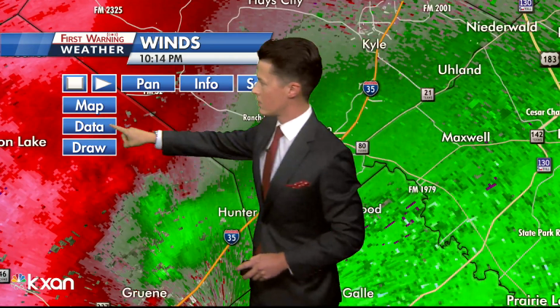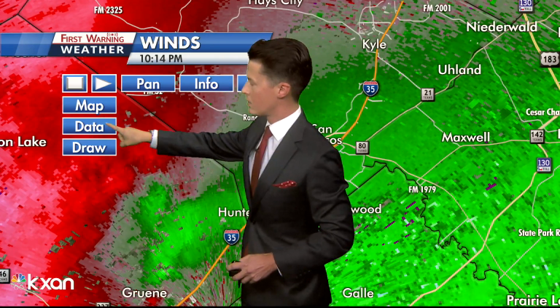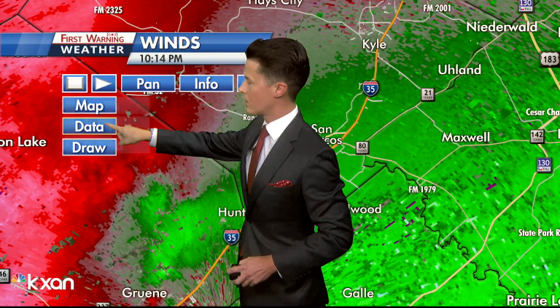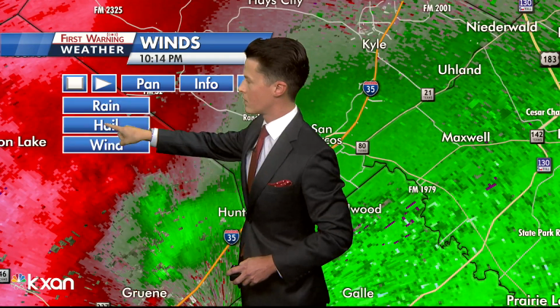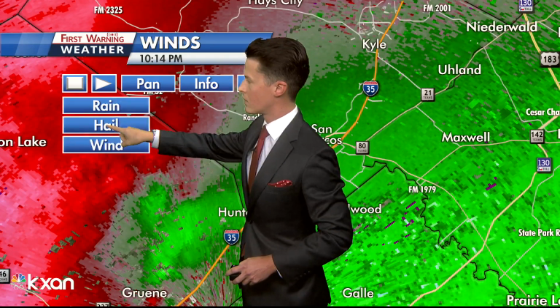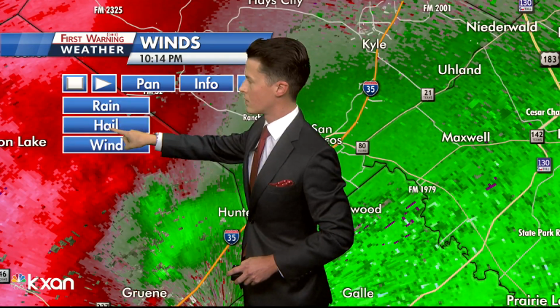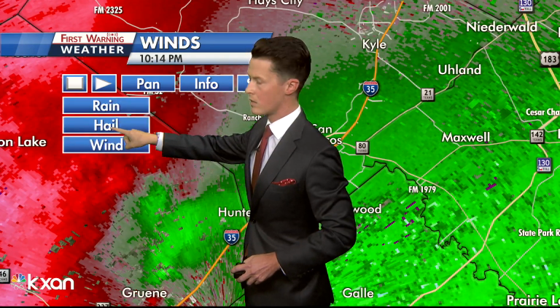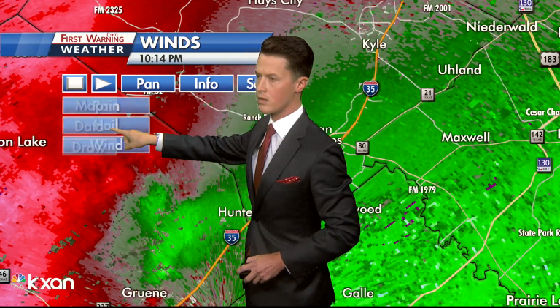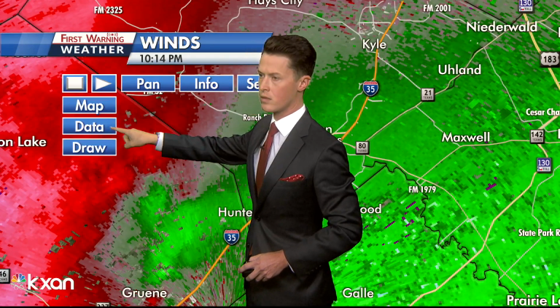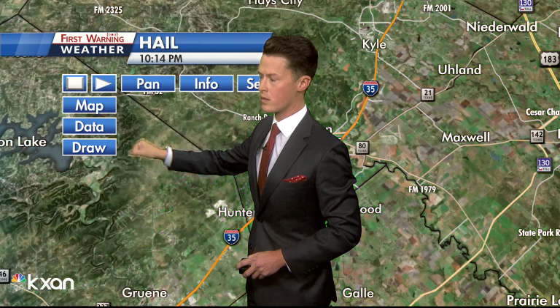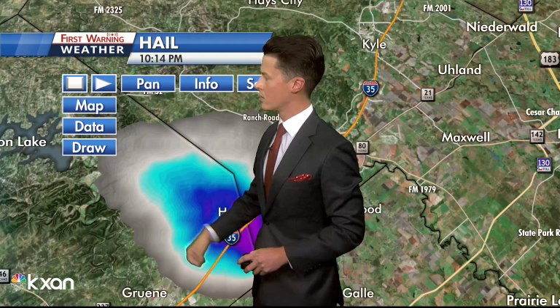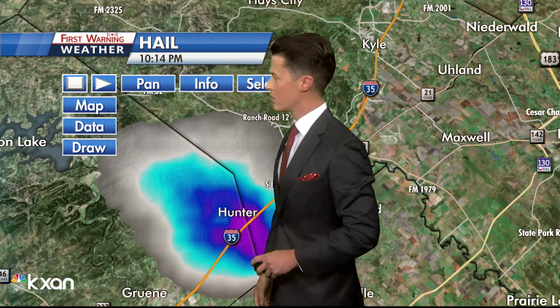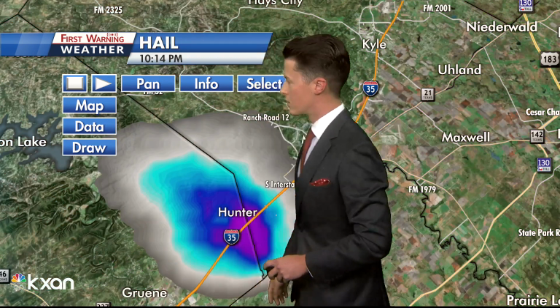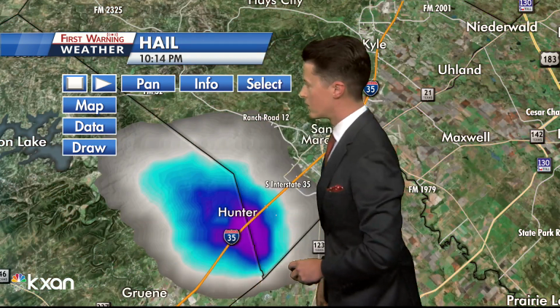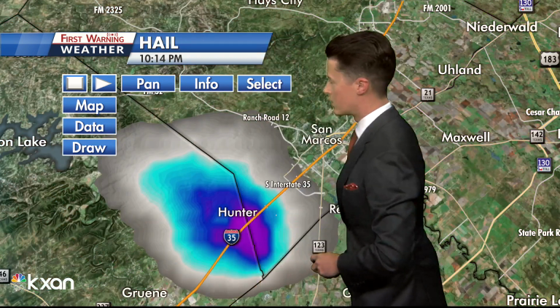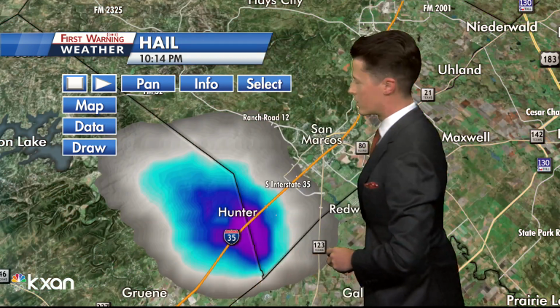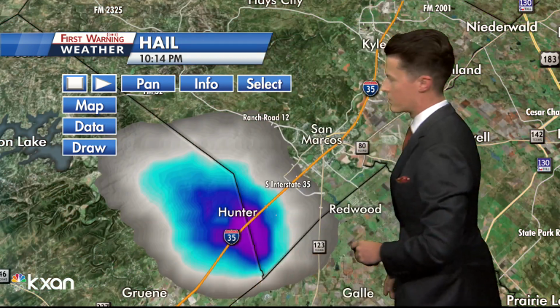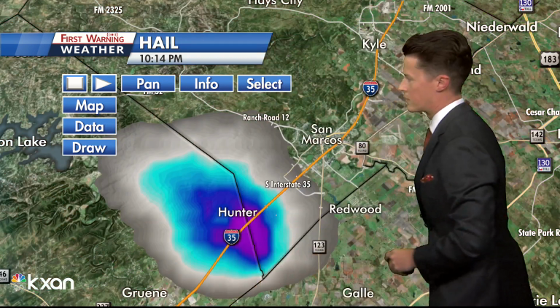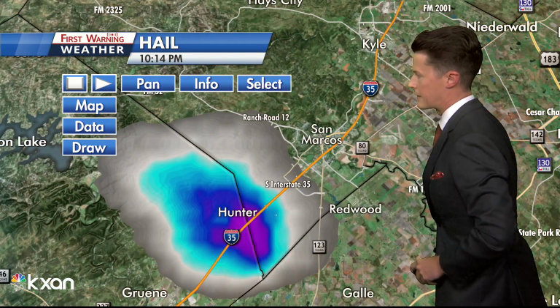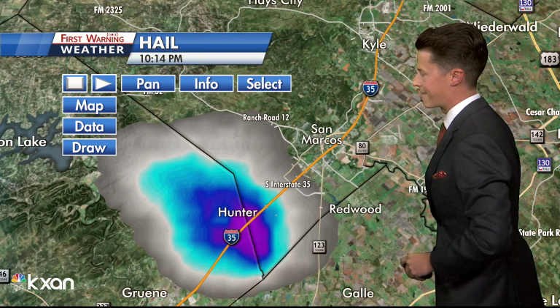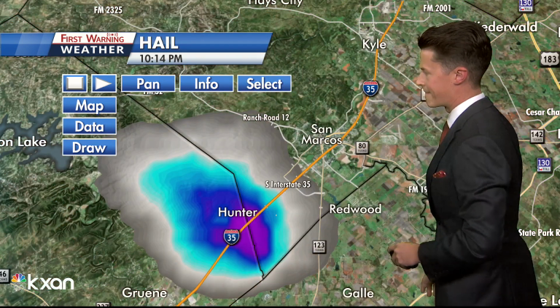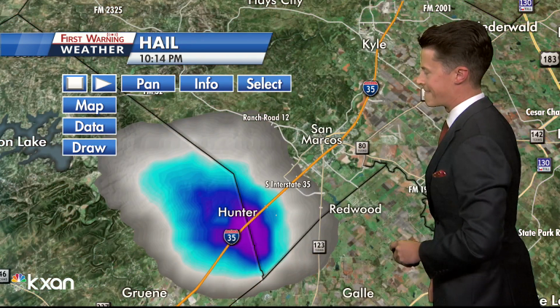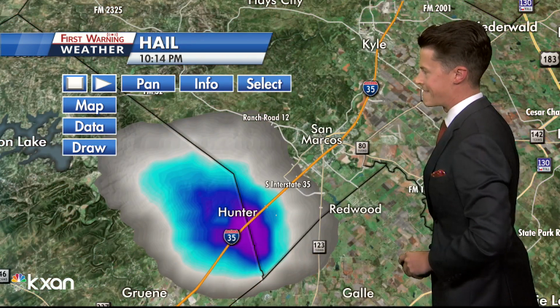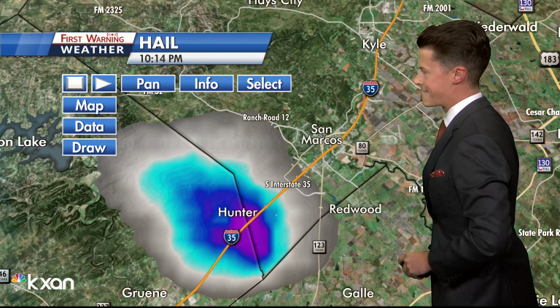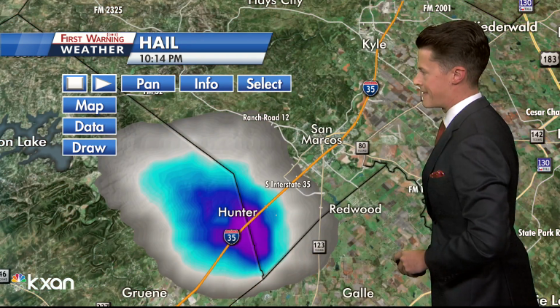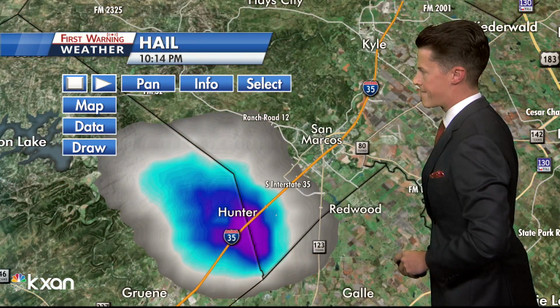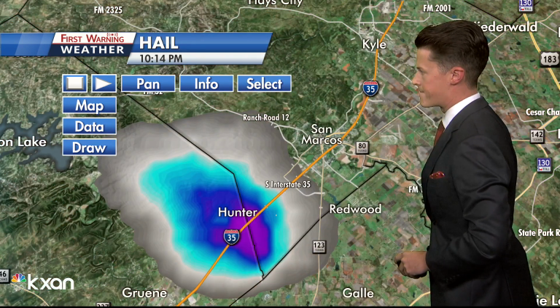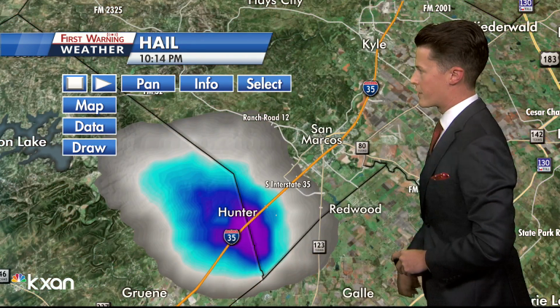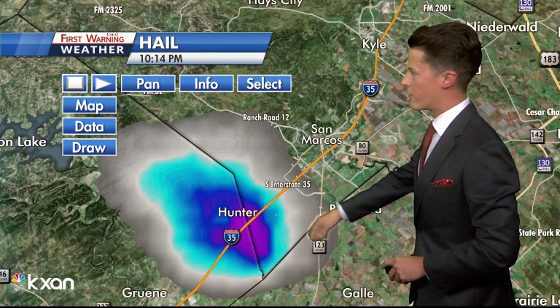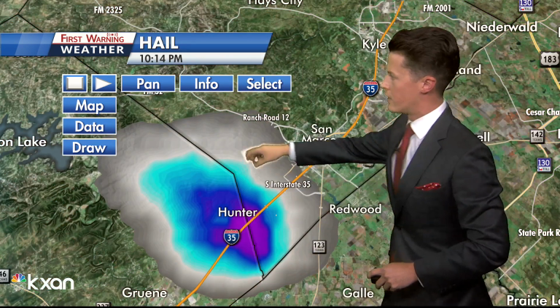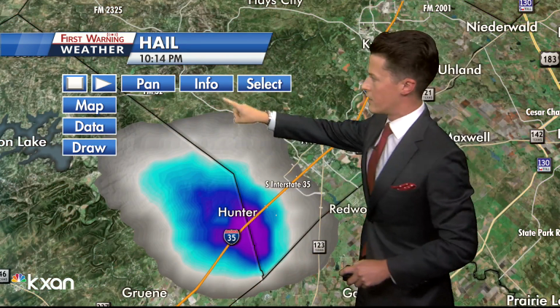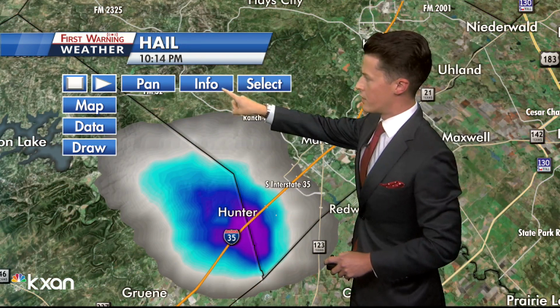And this is between, just outside of Hunter — what it looks like — in between San Marcos and New Braunfels there. So one and a half to two inches.